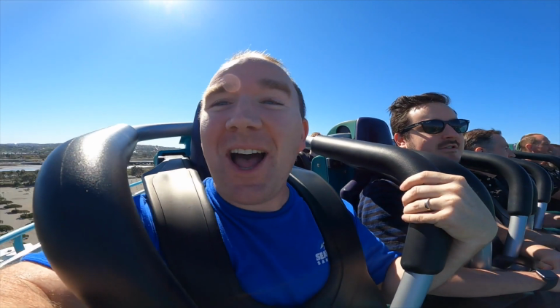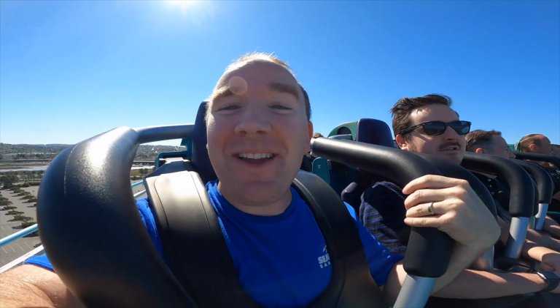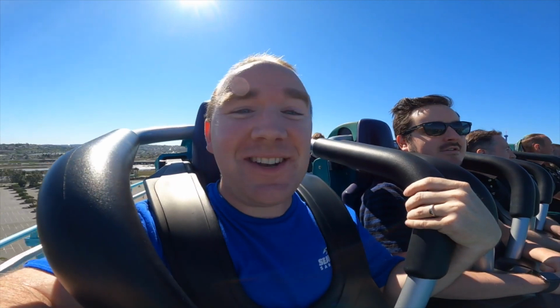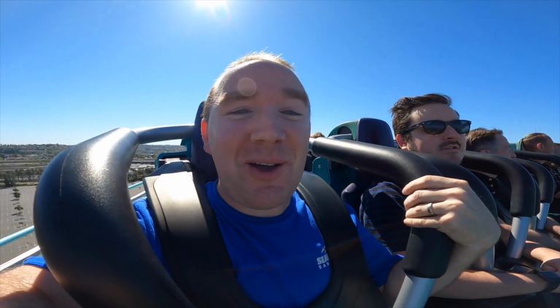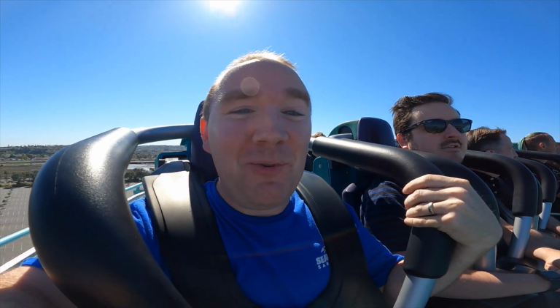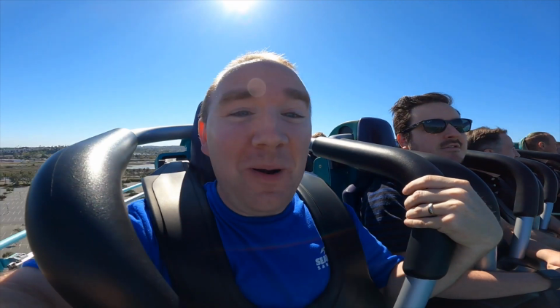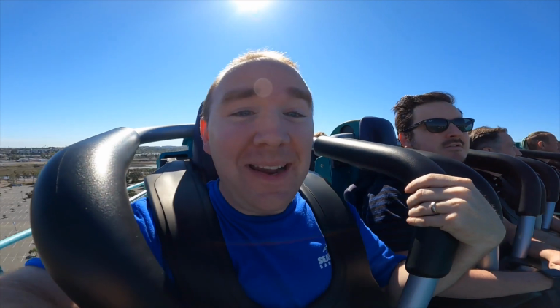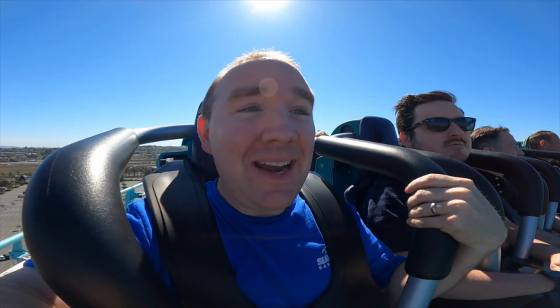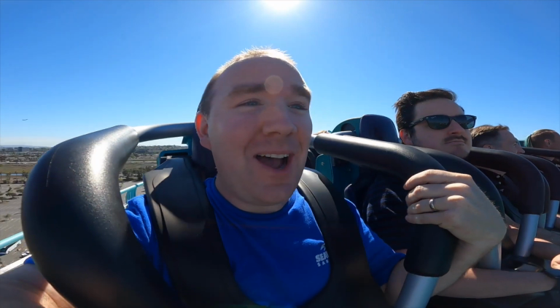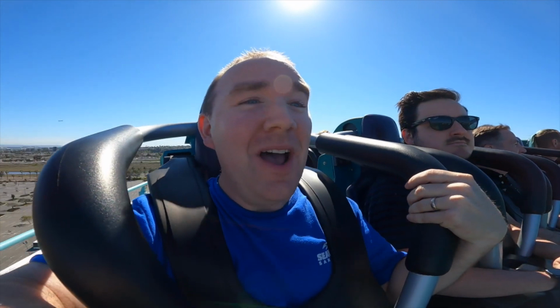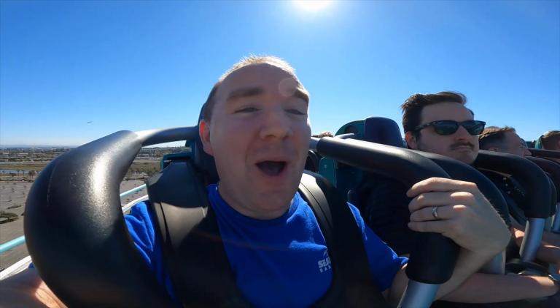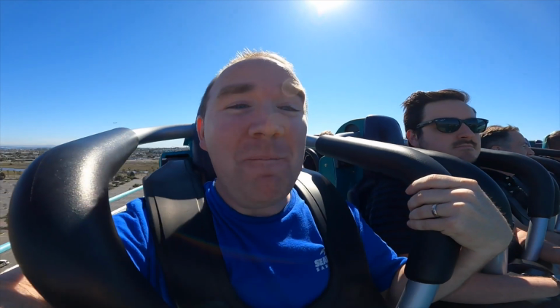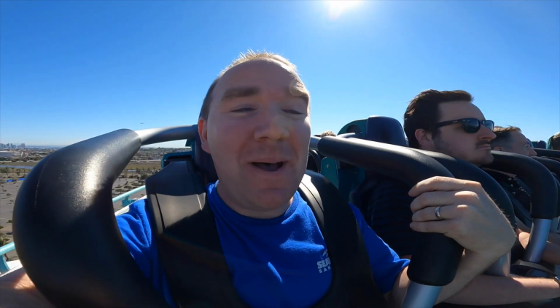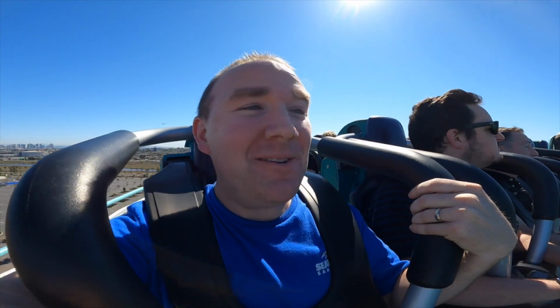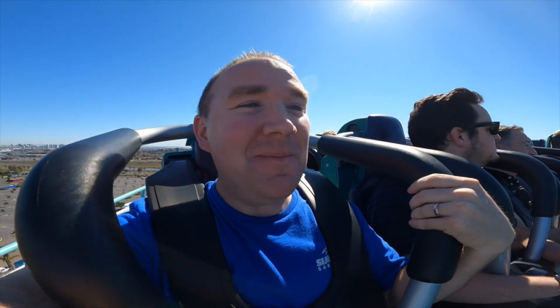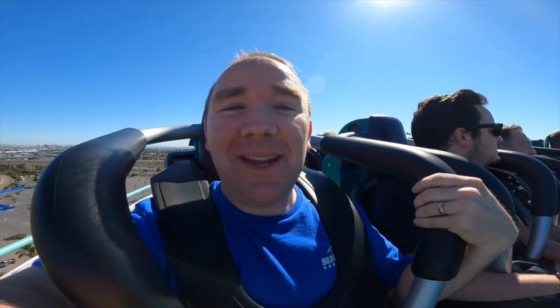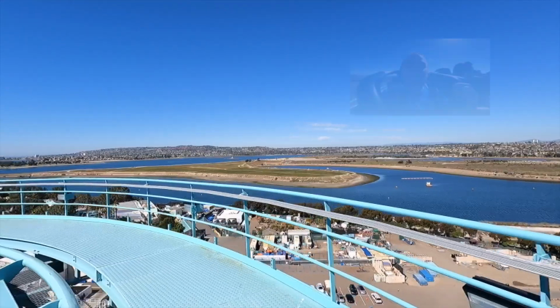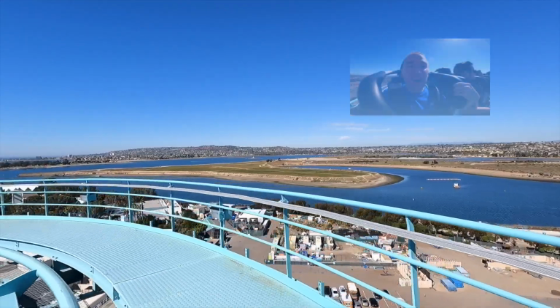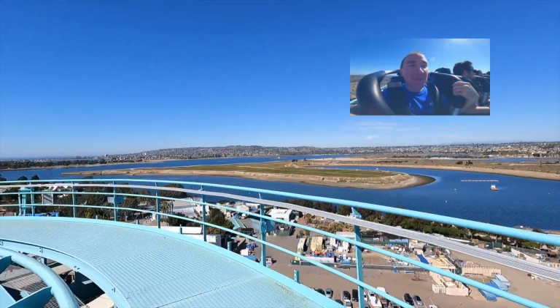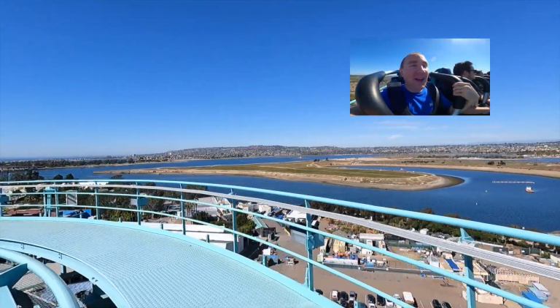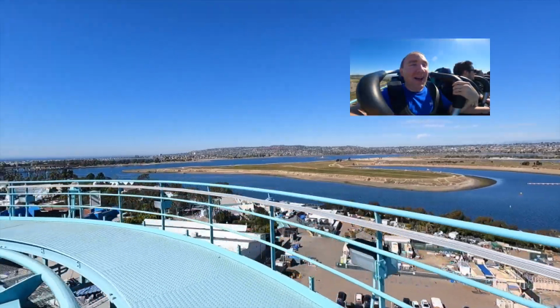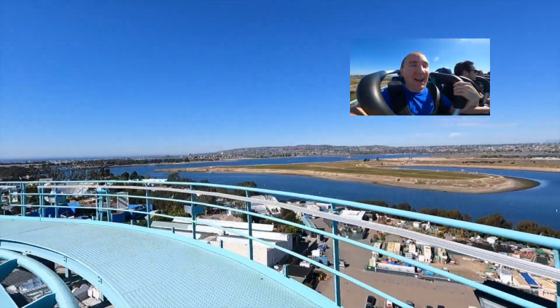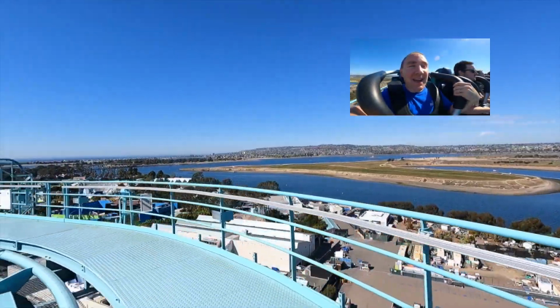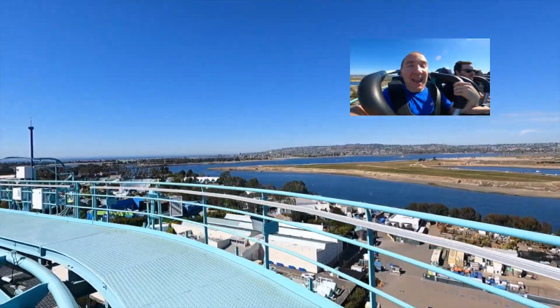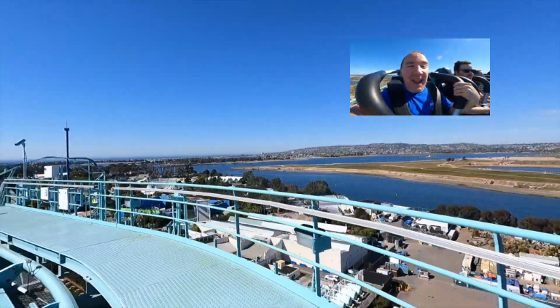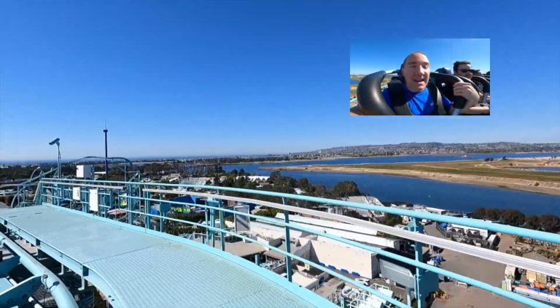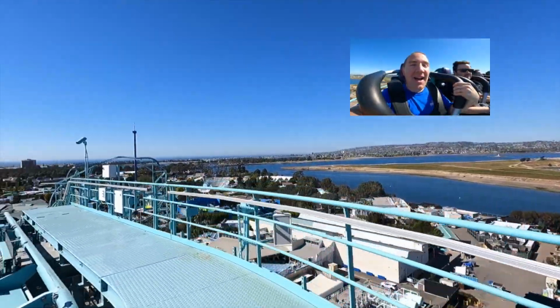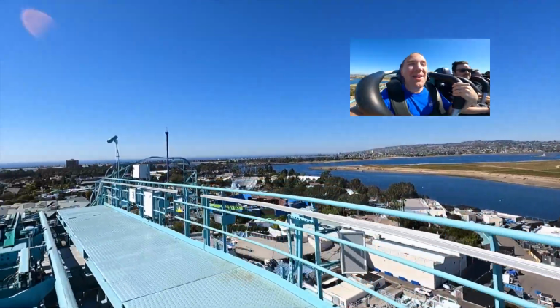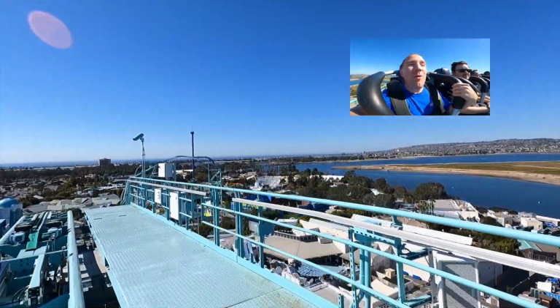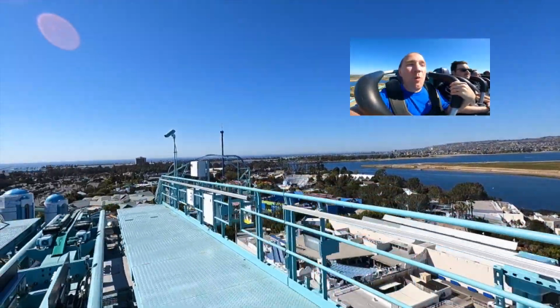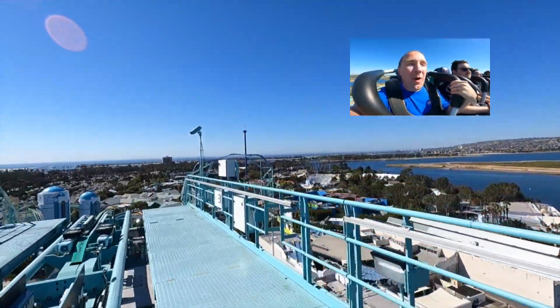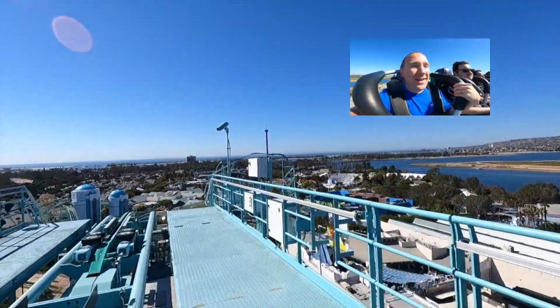I'm at the top right now, about to make the drop. I cannot wait.